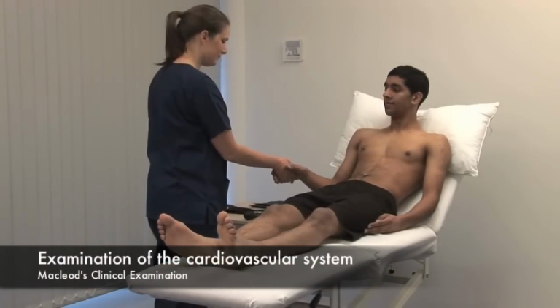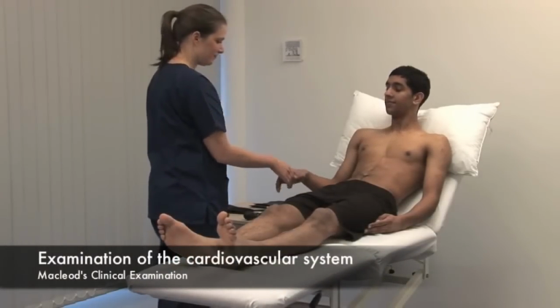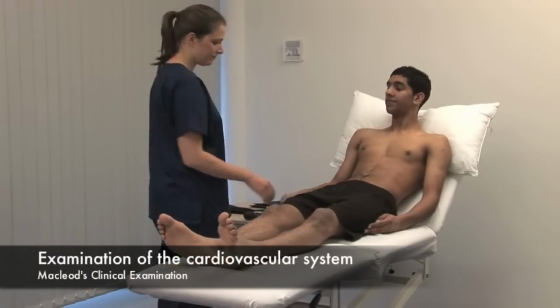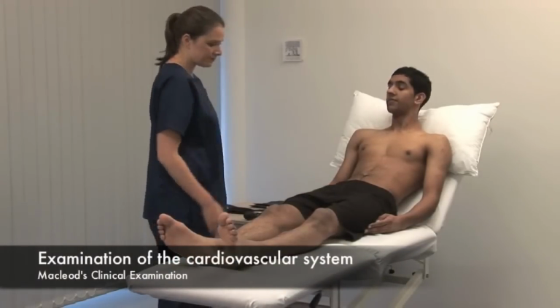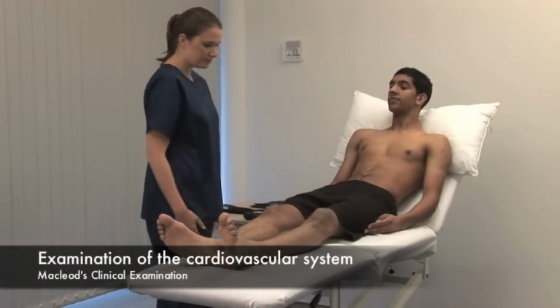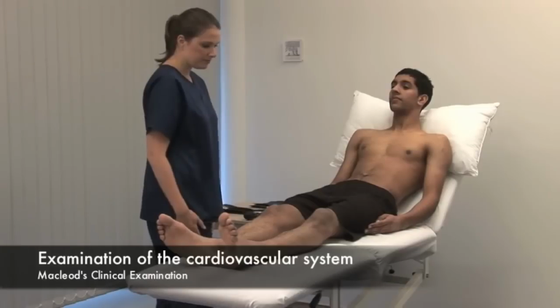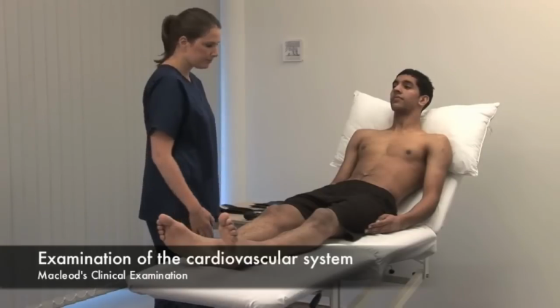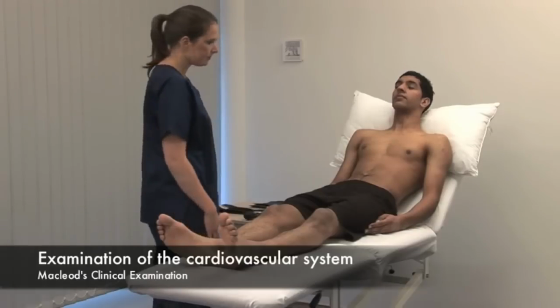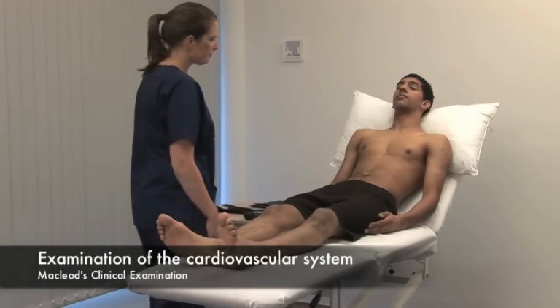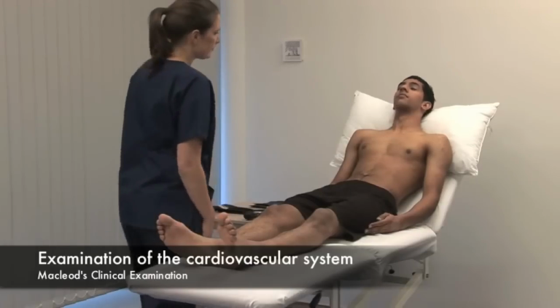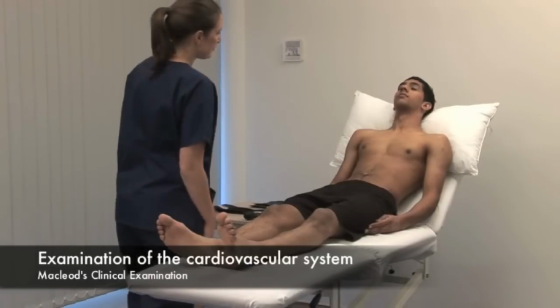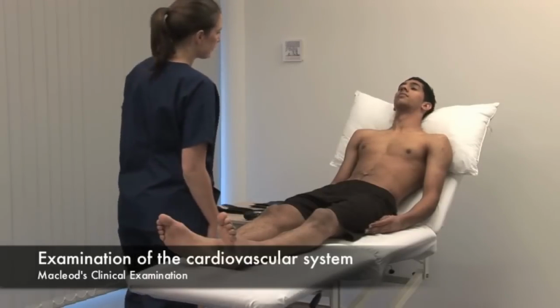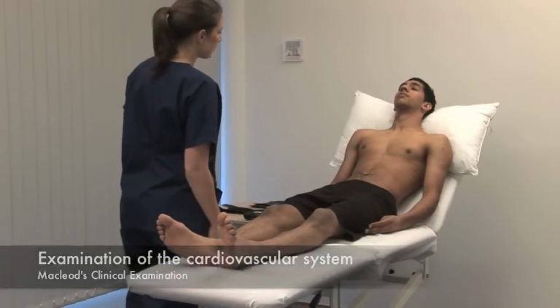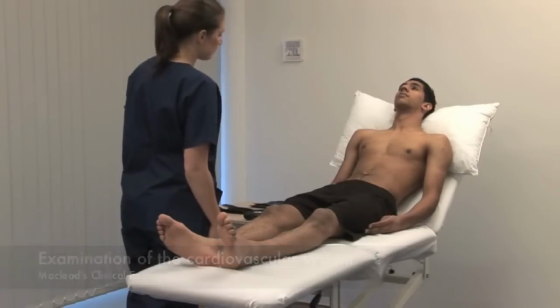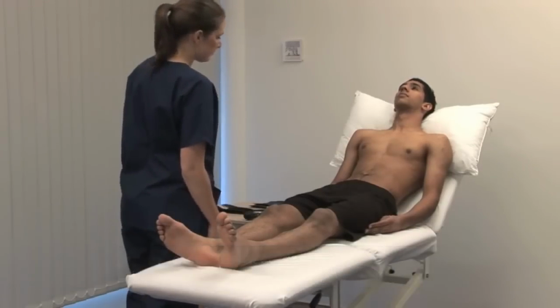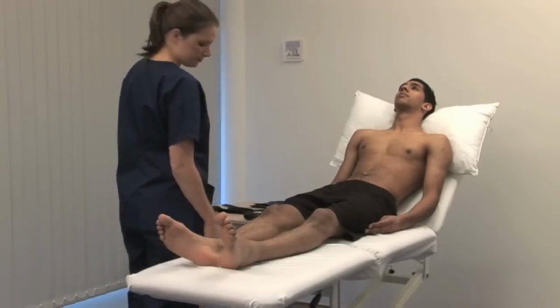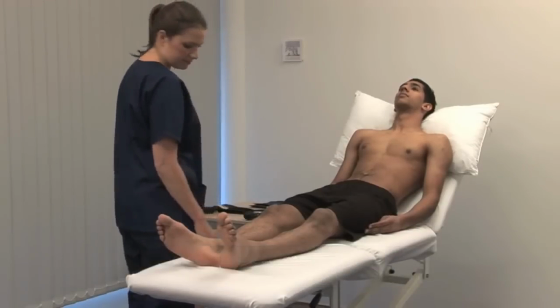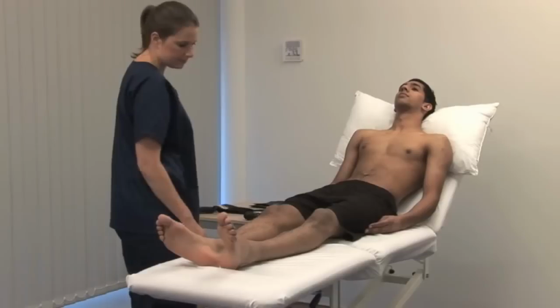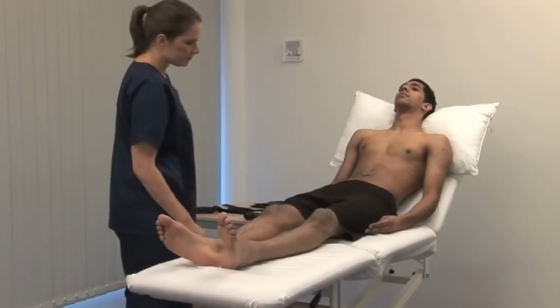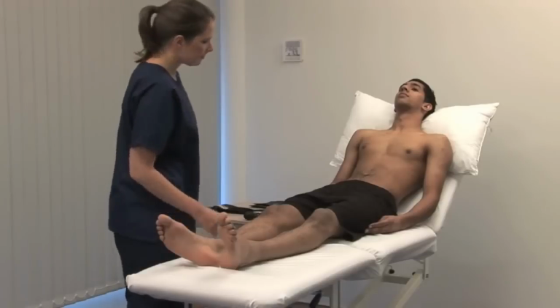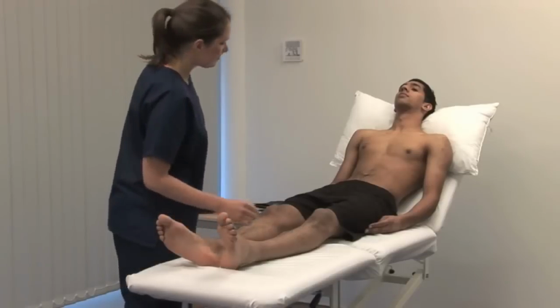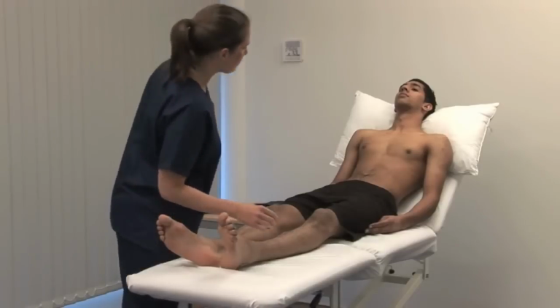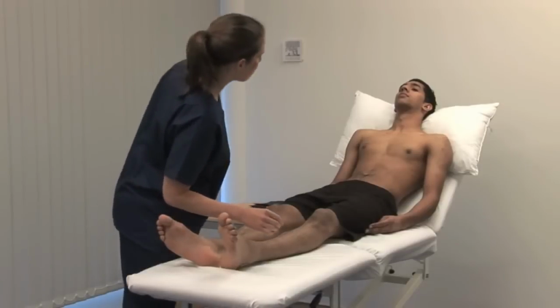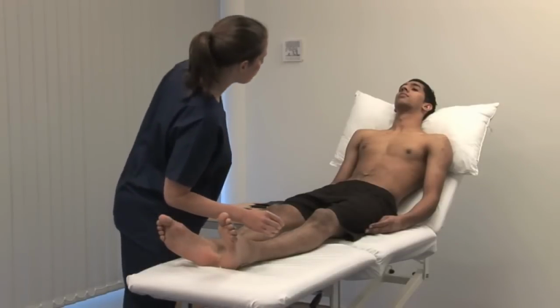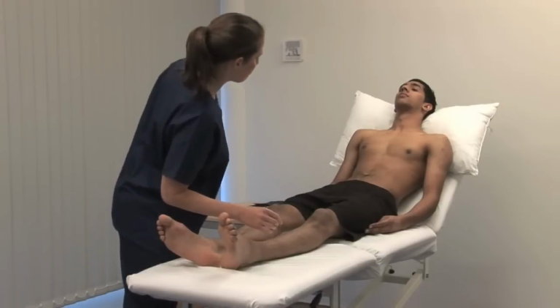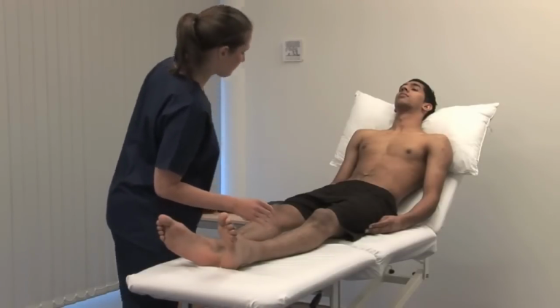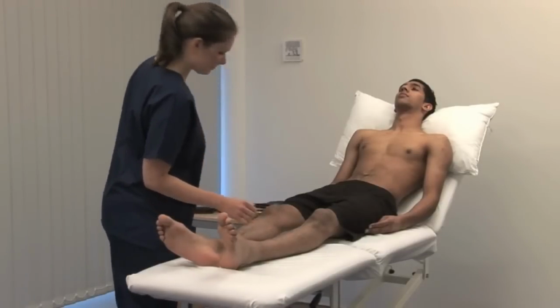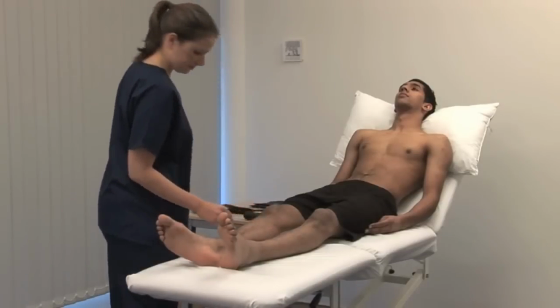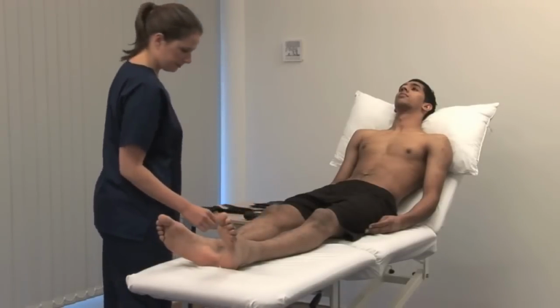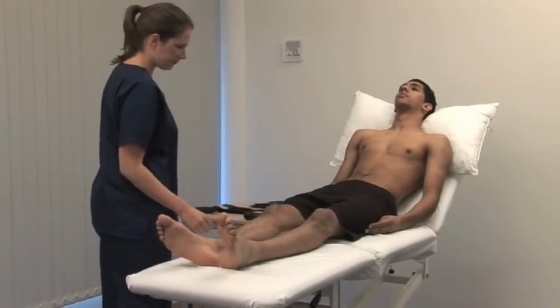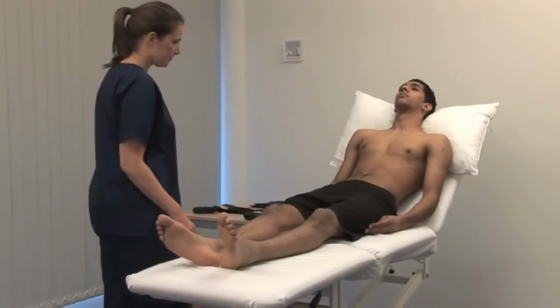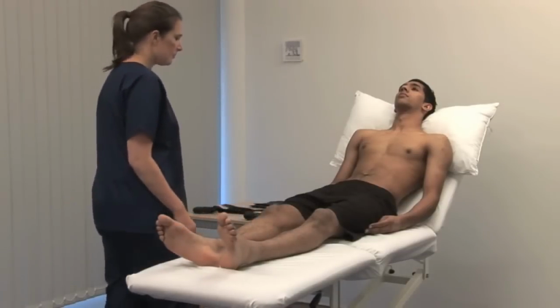On general examination, note if the patient looks unwell, breathless, cyanosed, frightened or distressed, or has any scars.